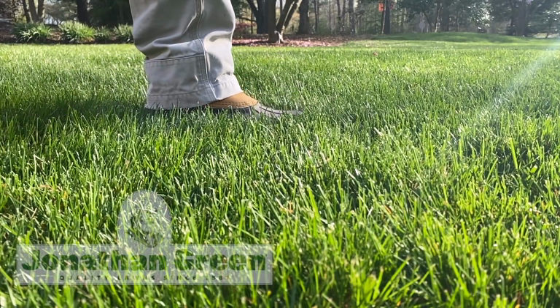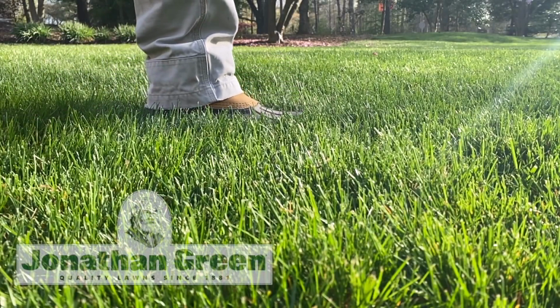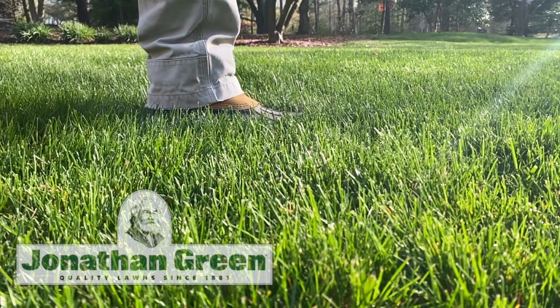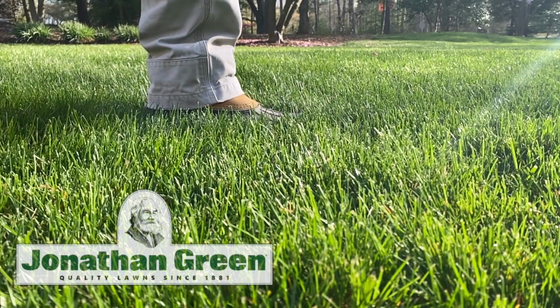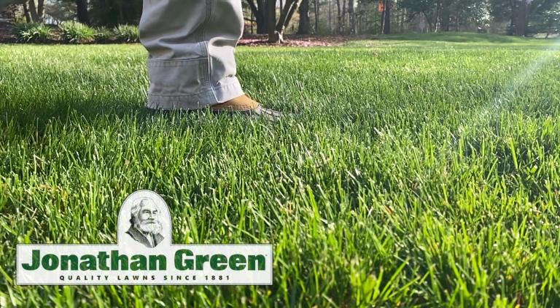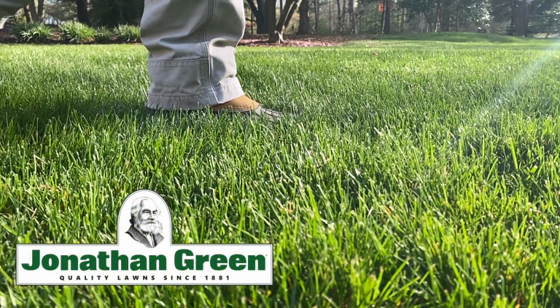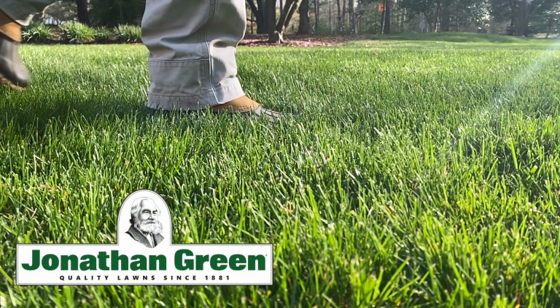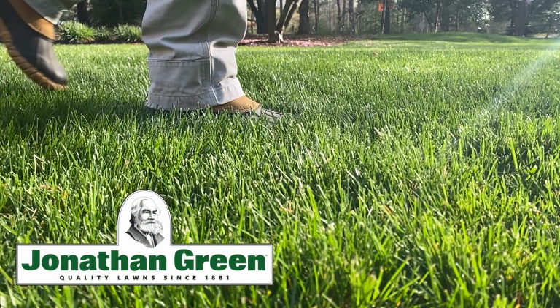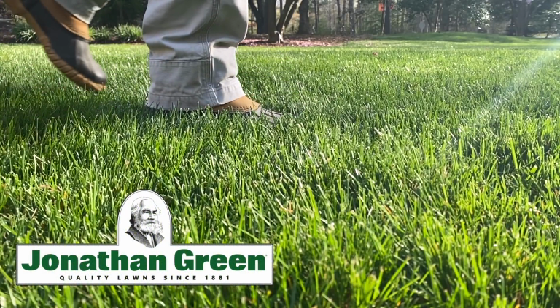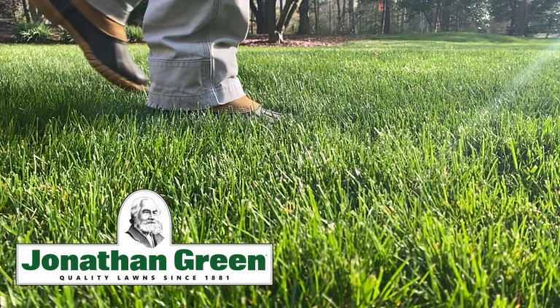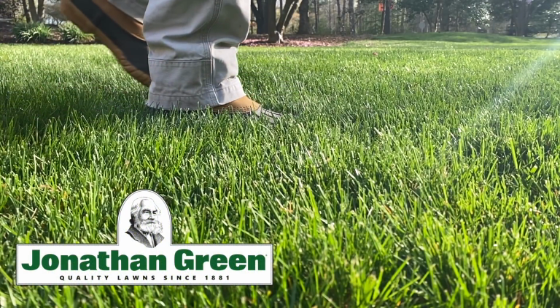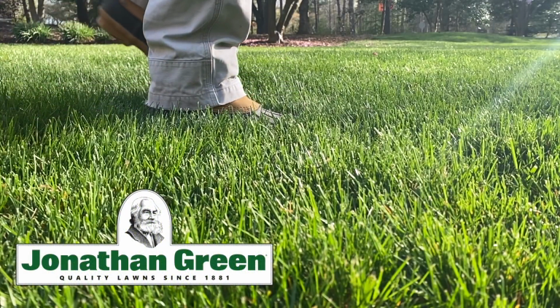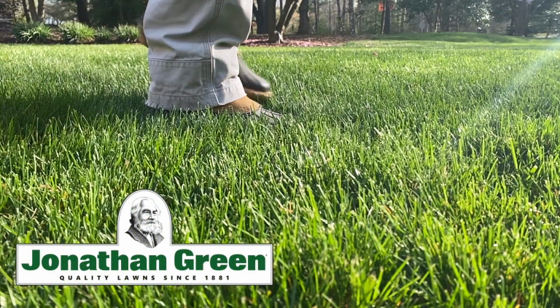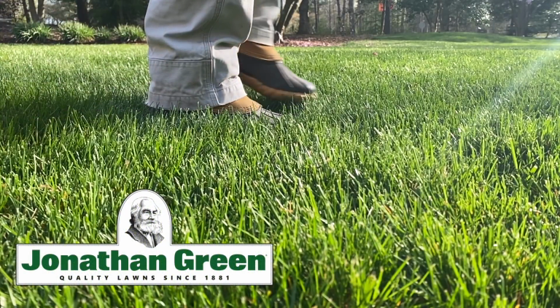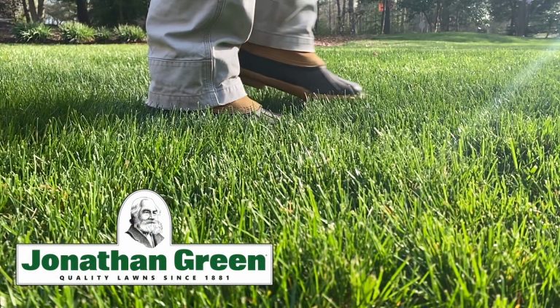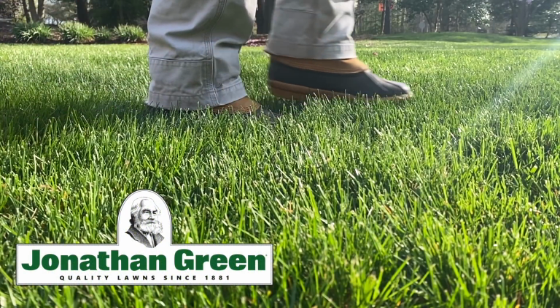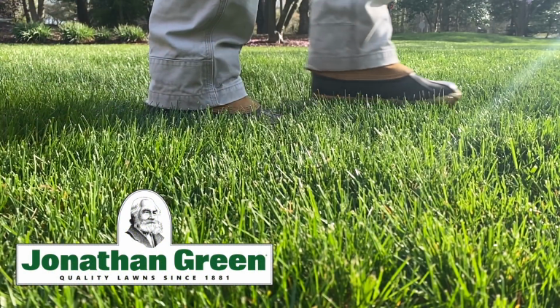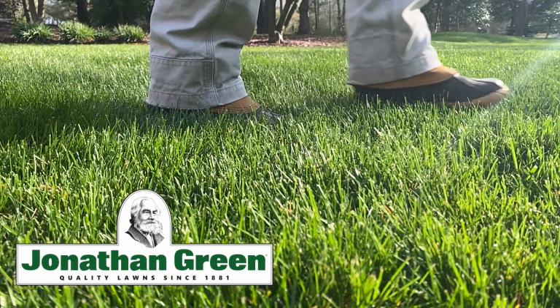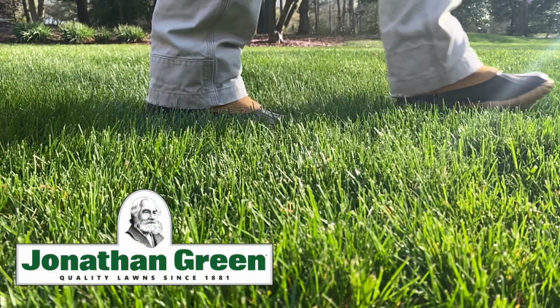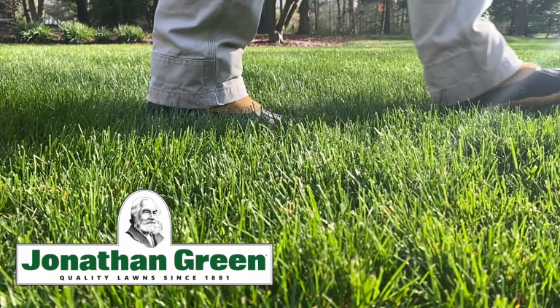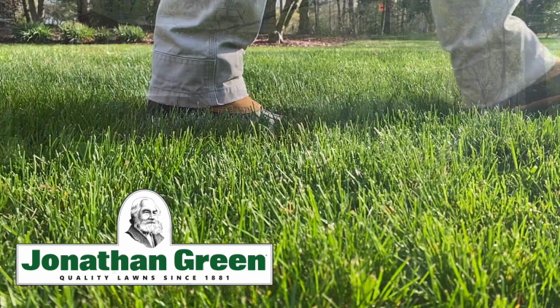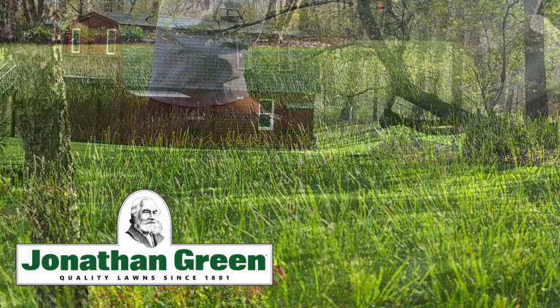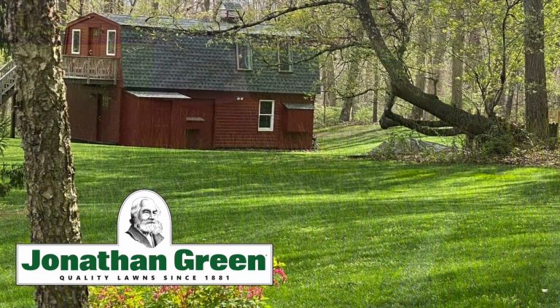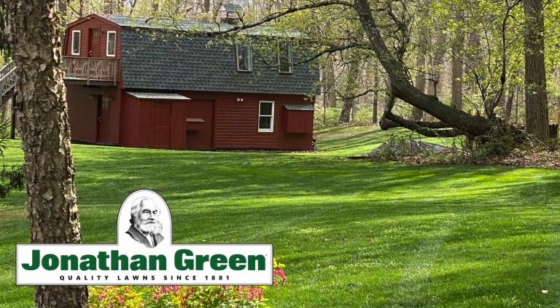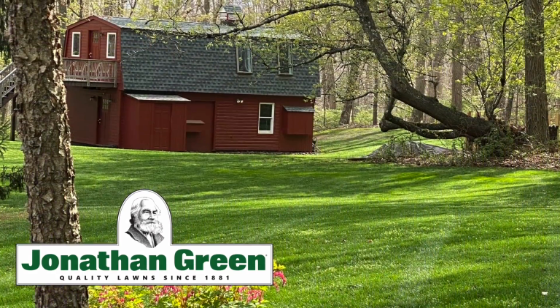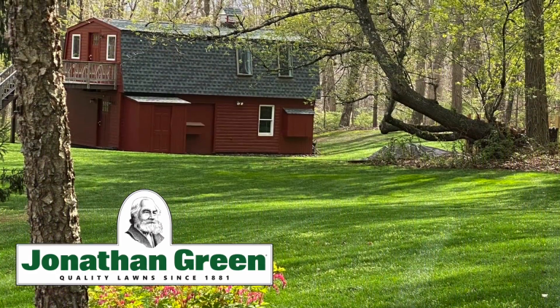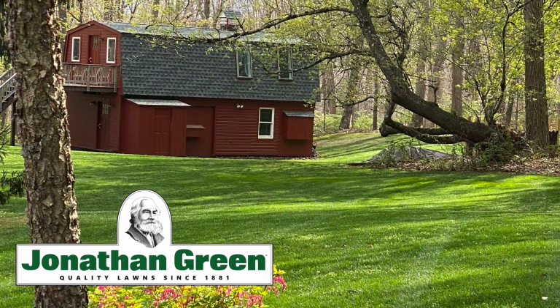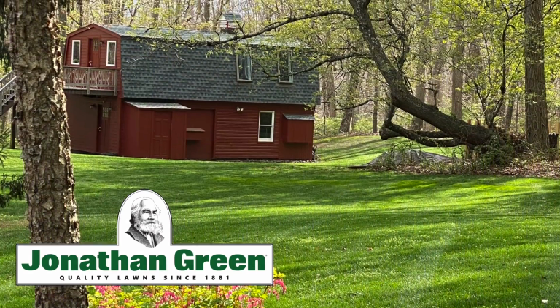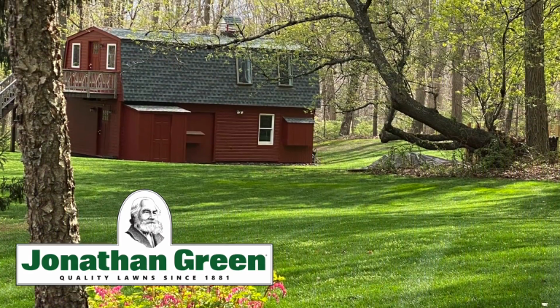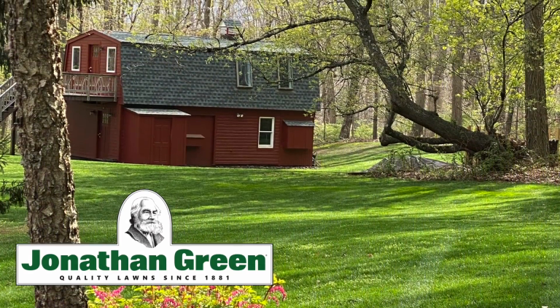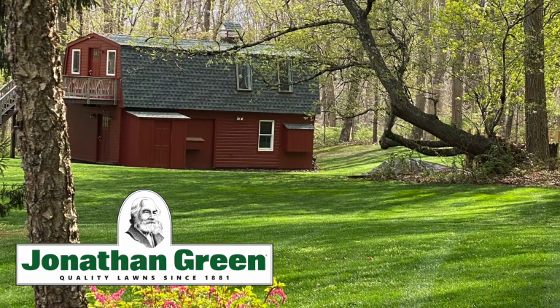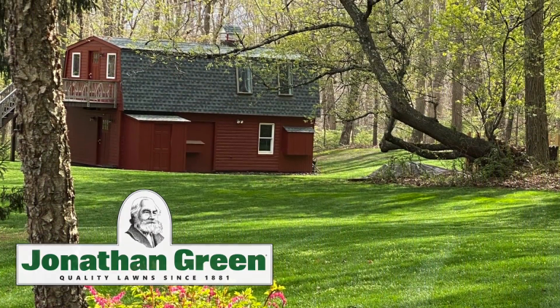Support for this episode is provided by Jonathan Green, quality lawns since 1881.